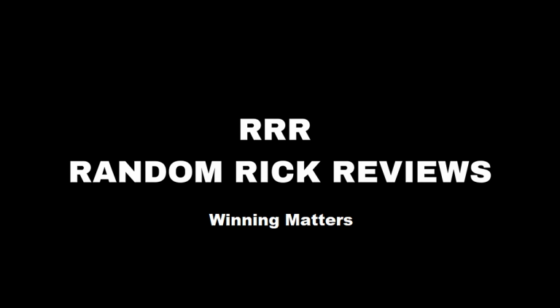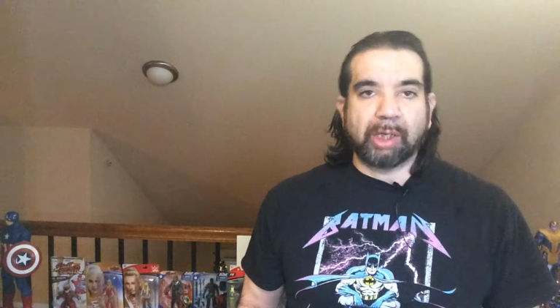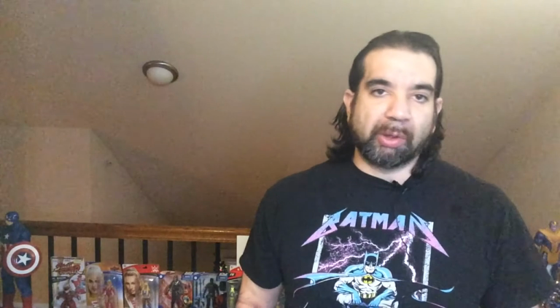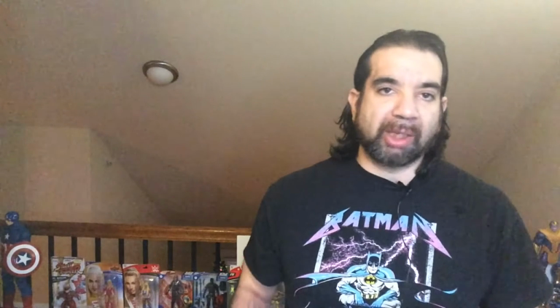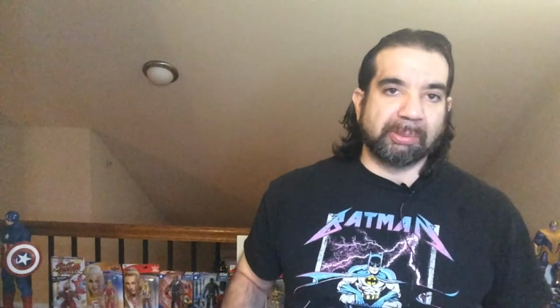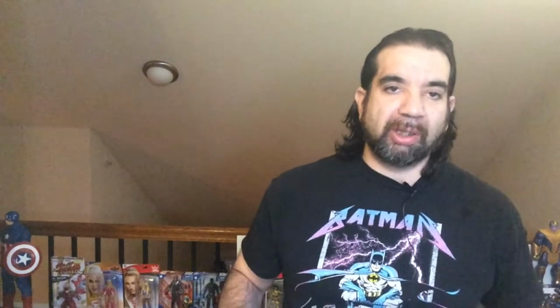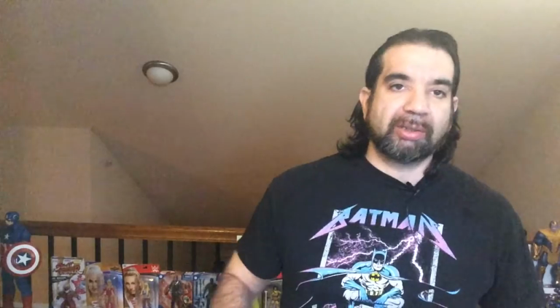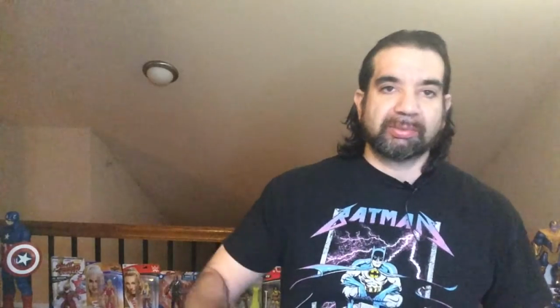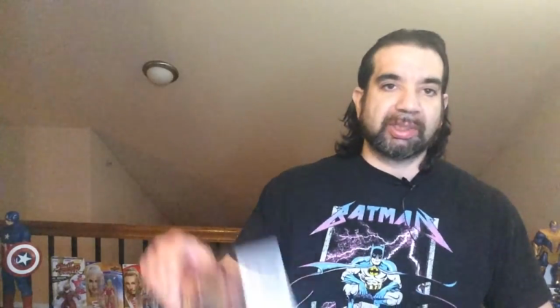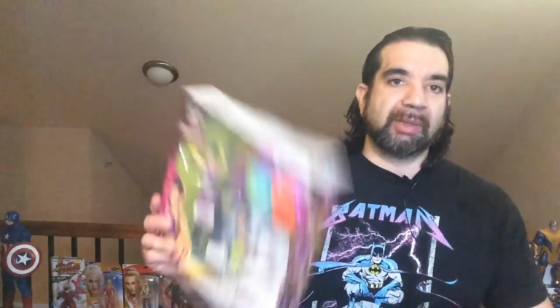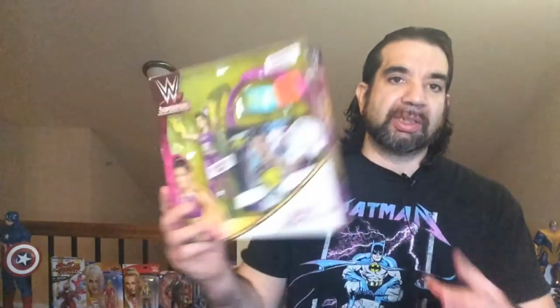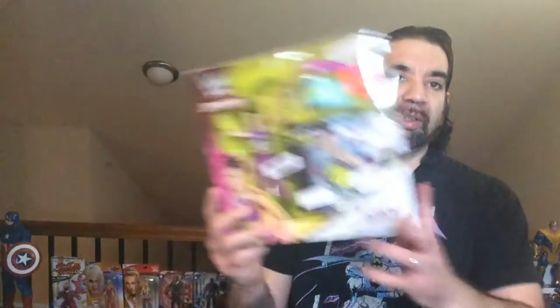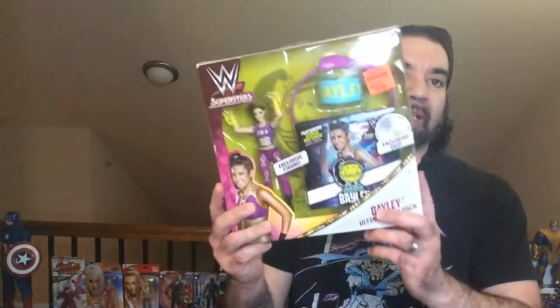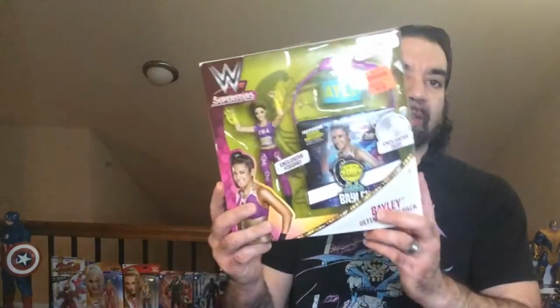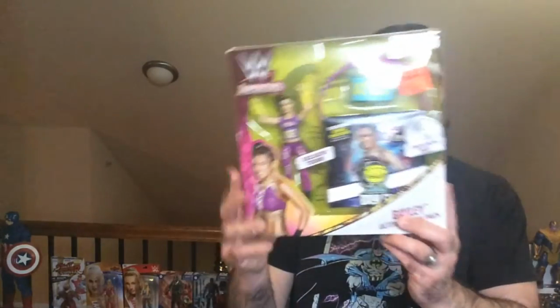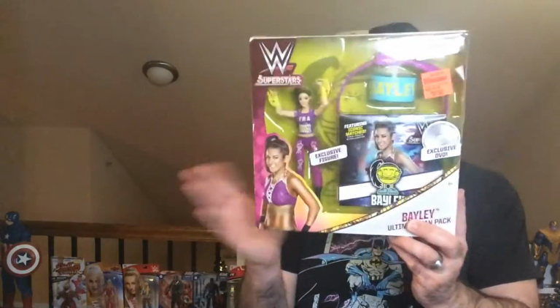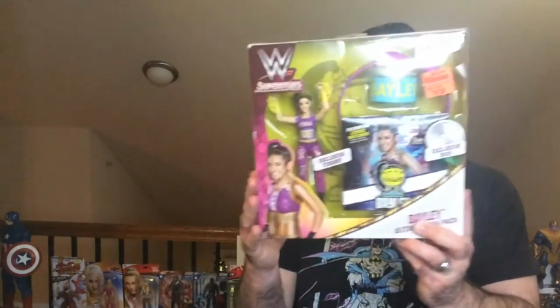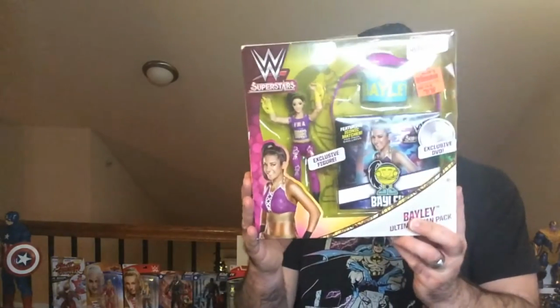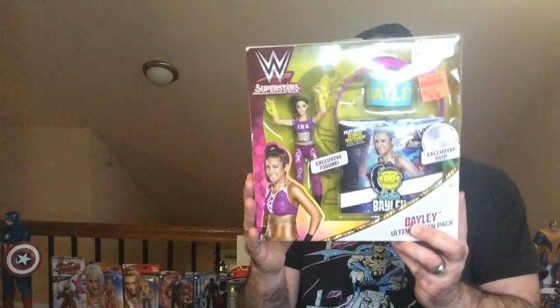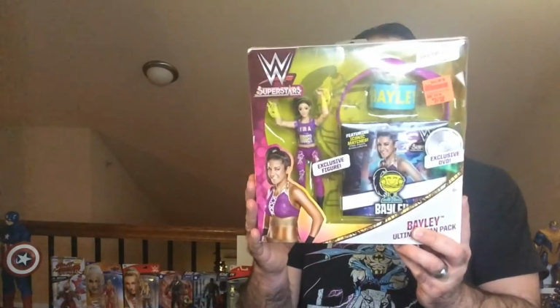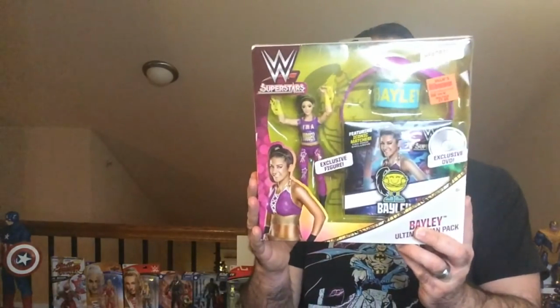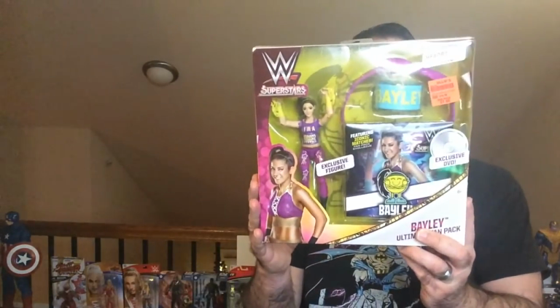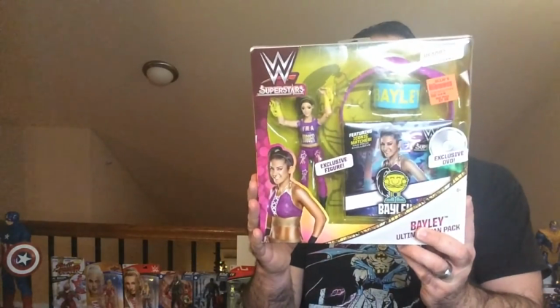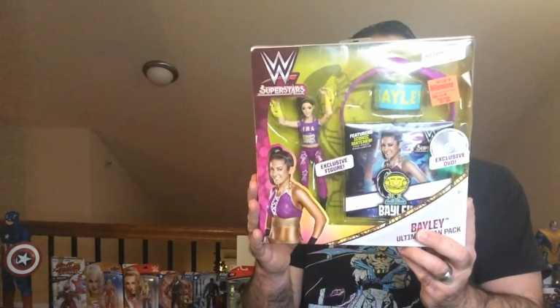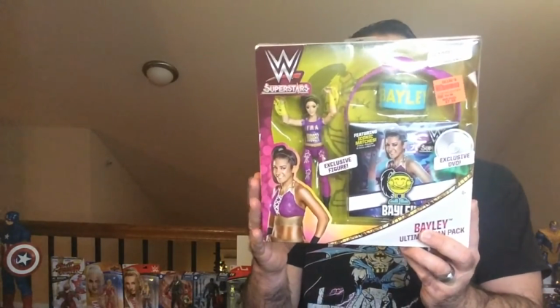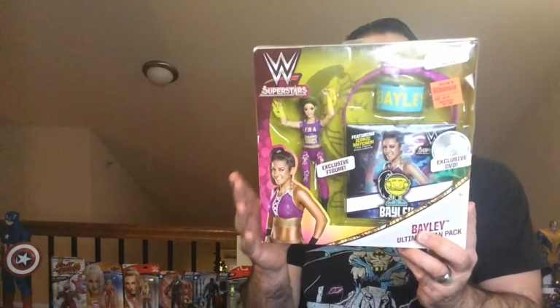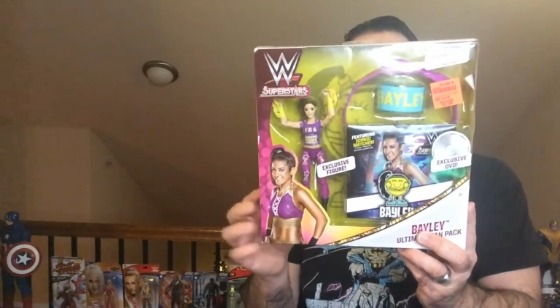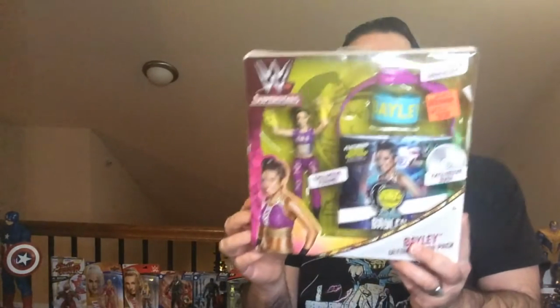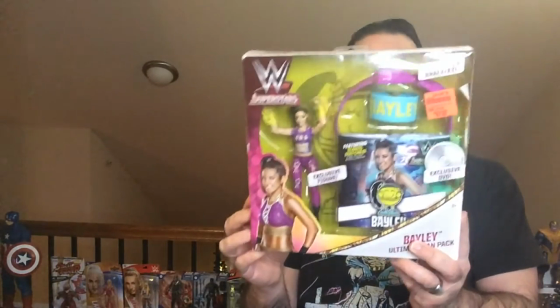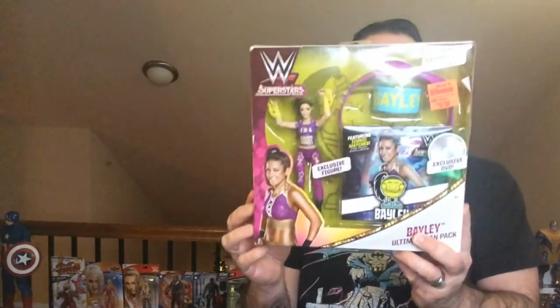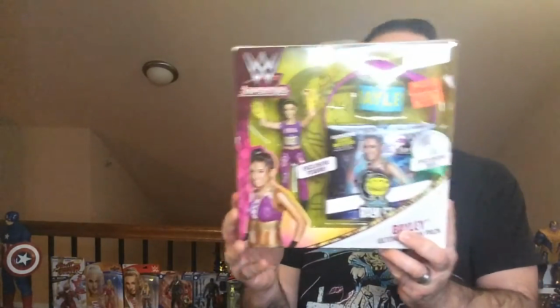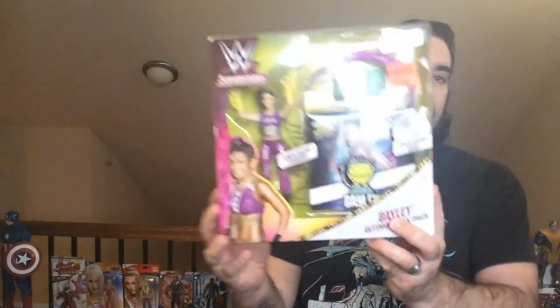Hey, welcome back to RRR. Today we're going to take a look at a Bailey action figure from the Superstars collection.